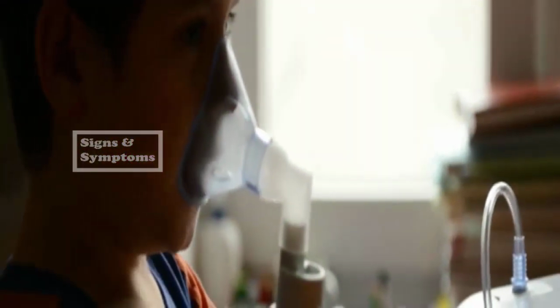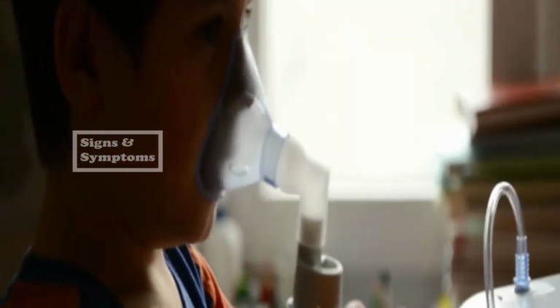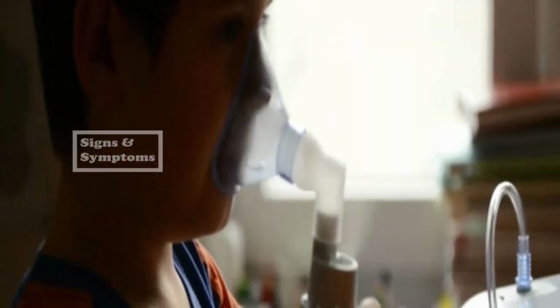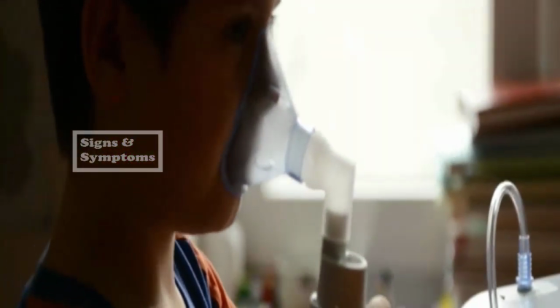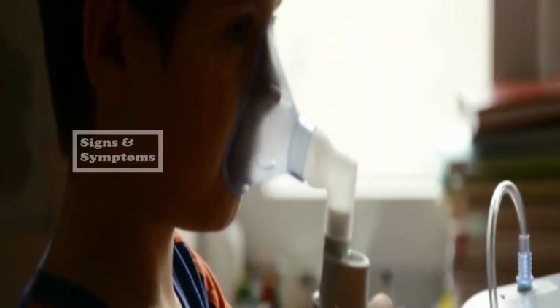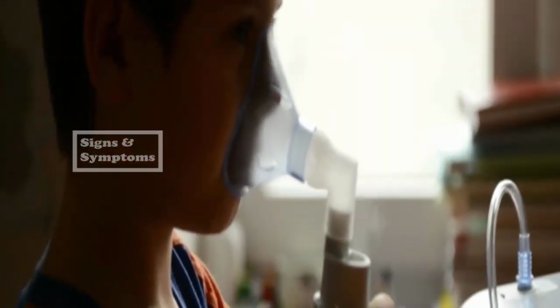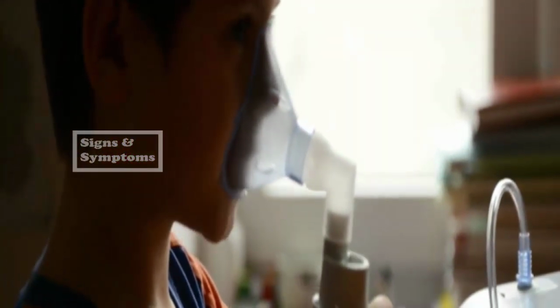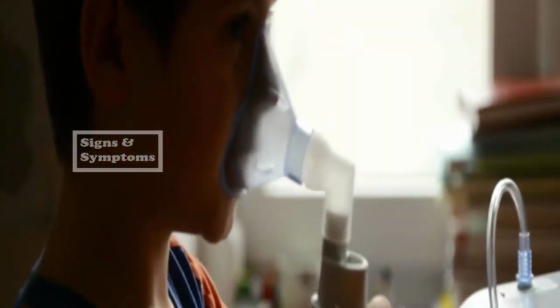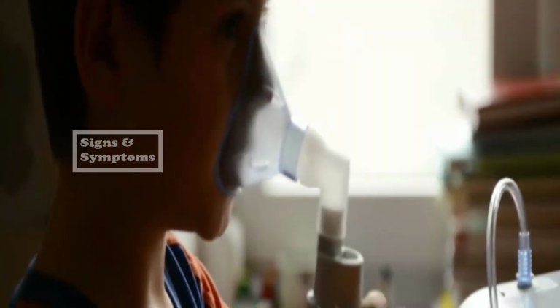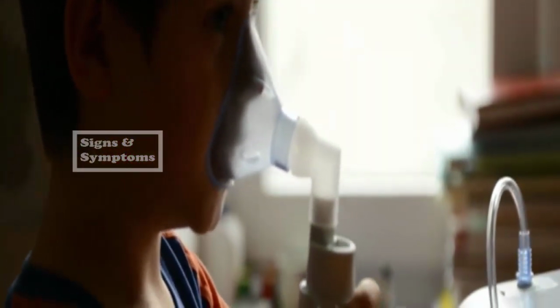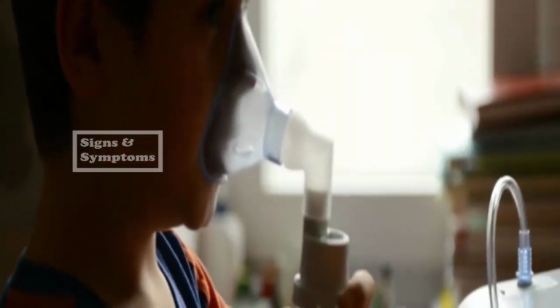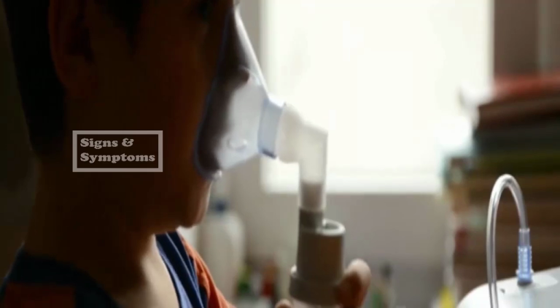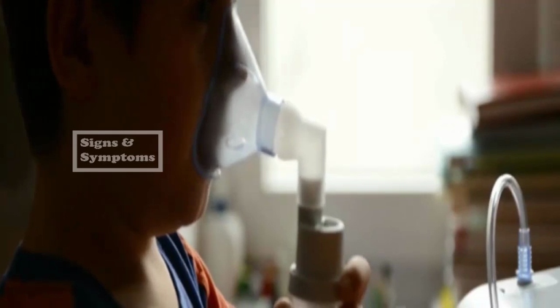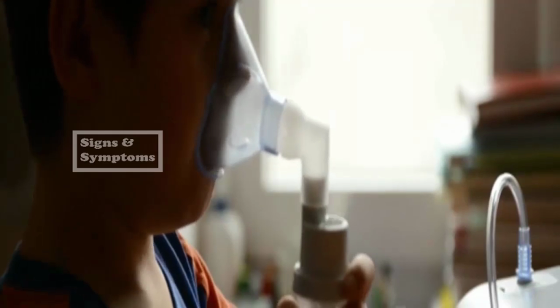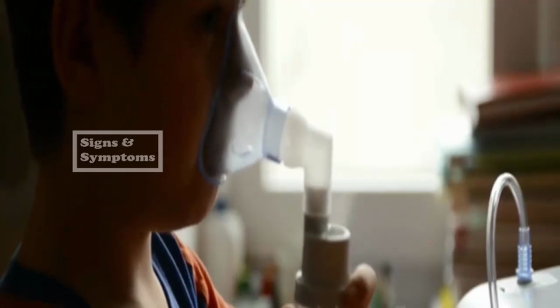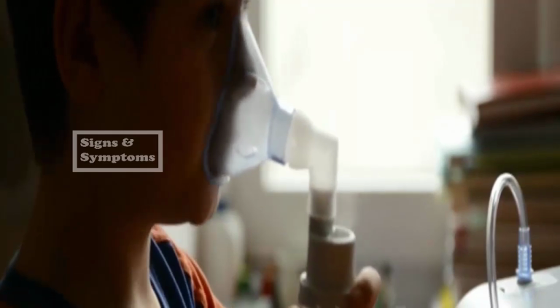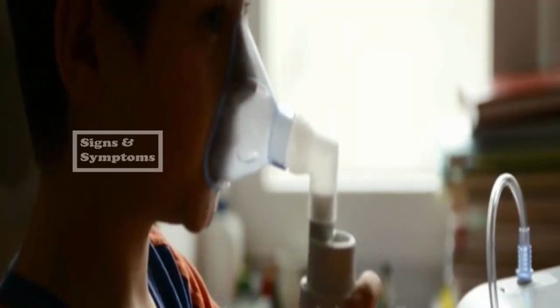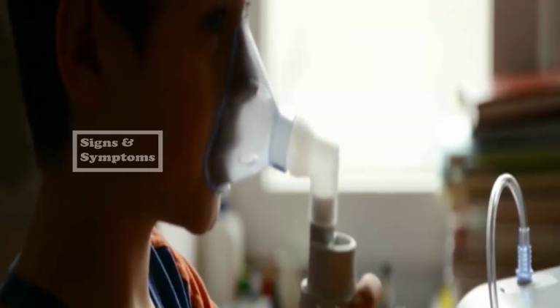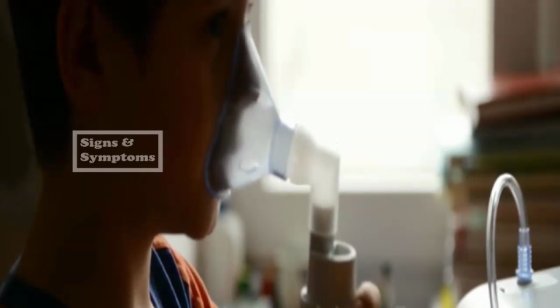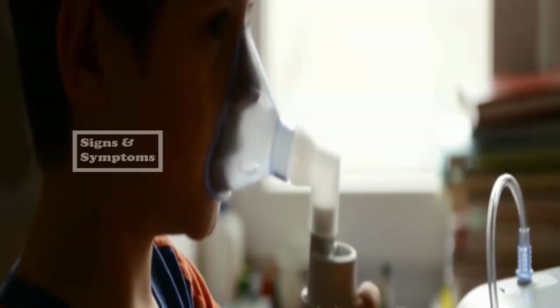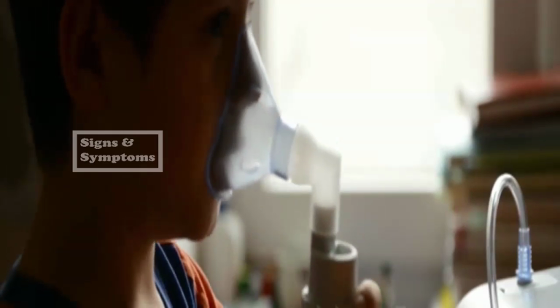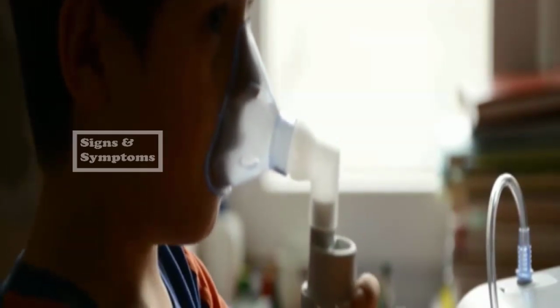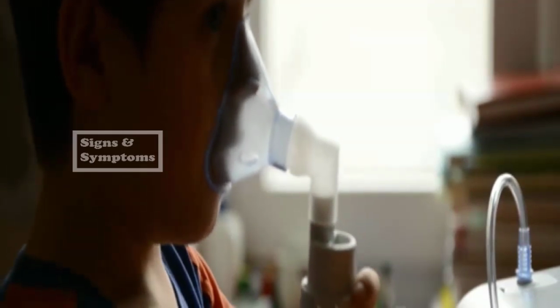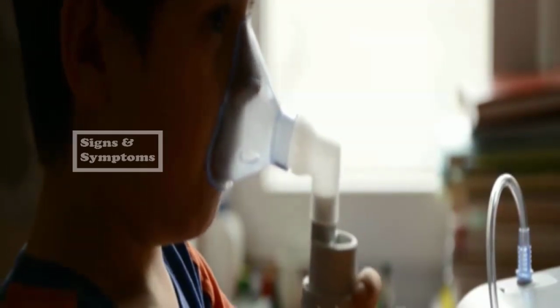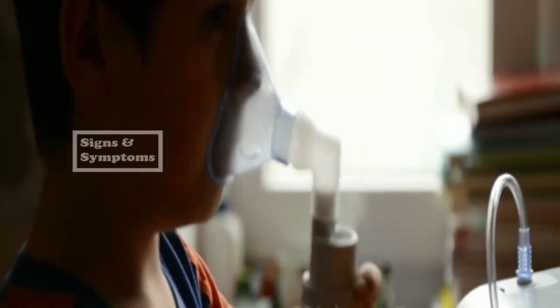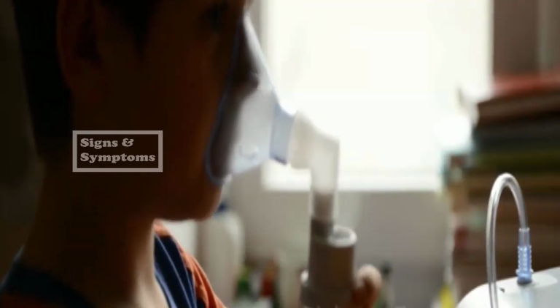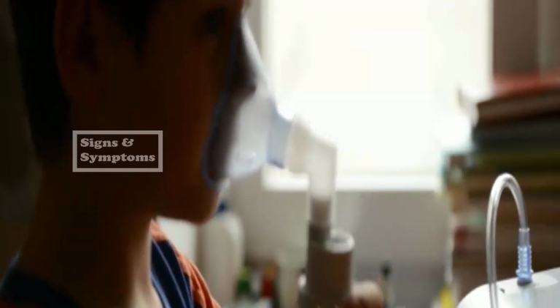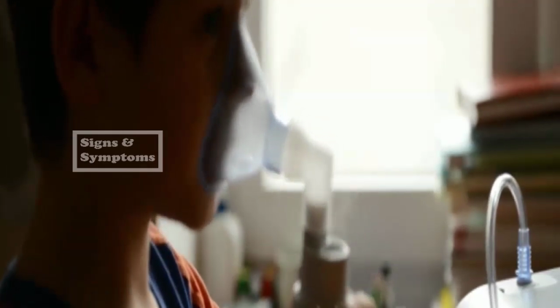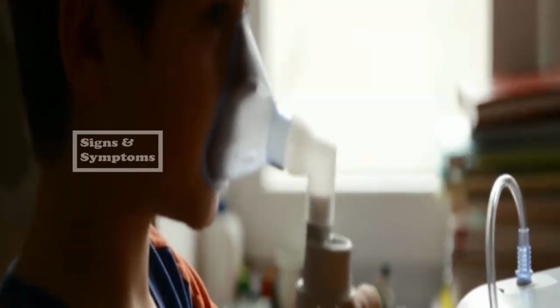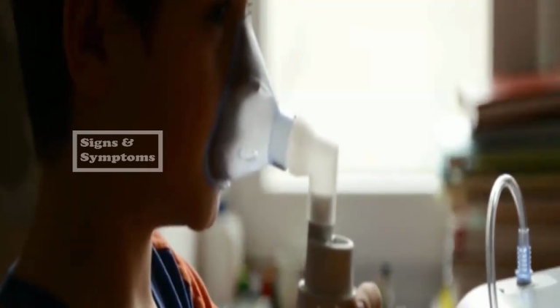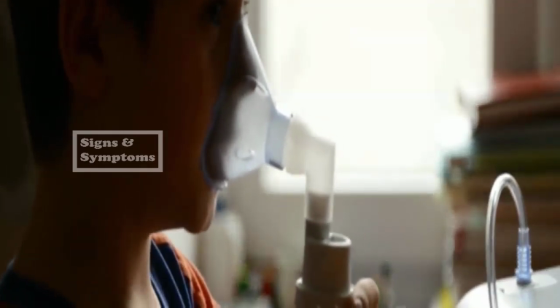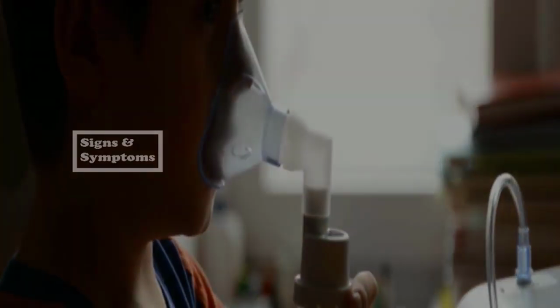6. Theophylline — elderberry may reduce blood levels of this medication, which is prescribed to treat asthma and respiratory conditions.